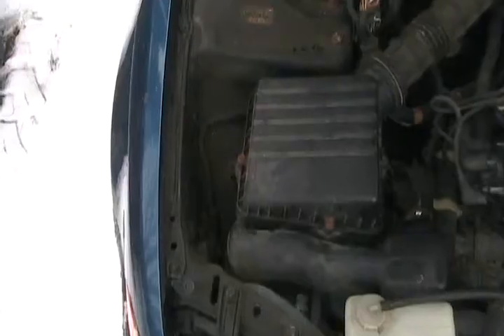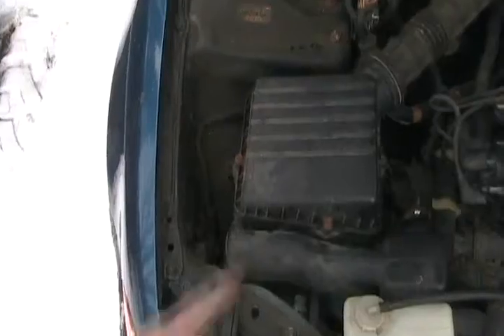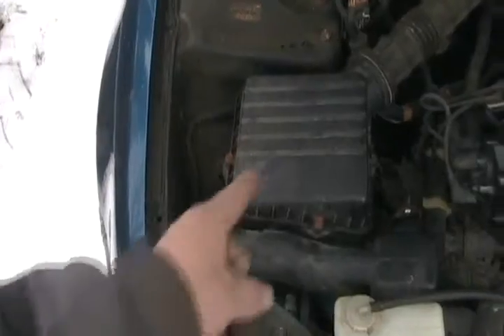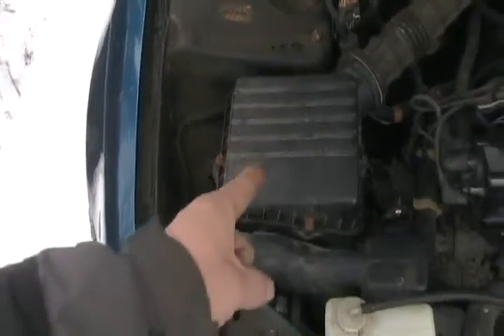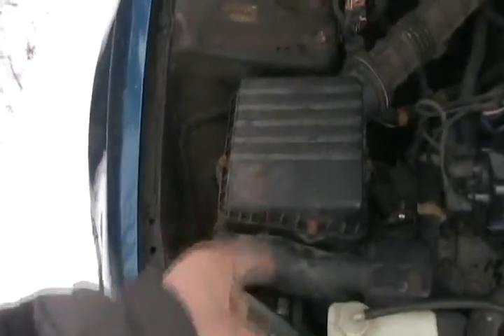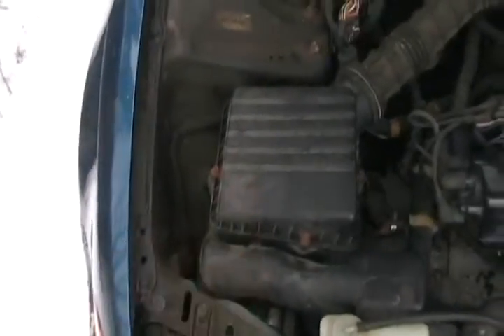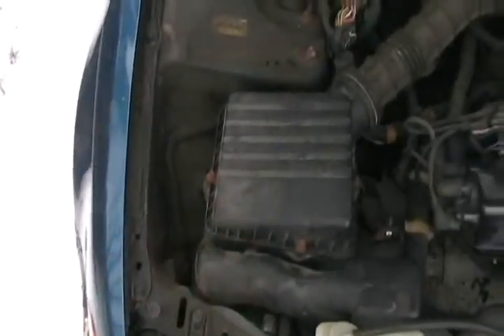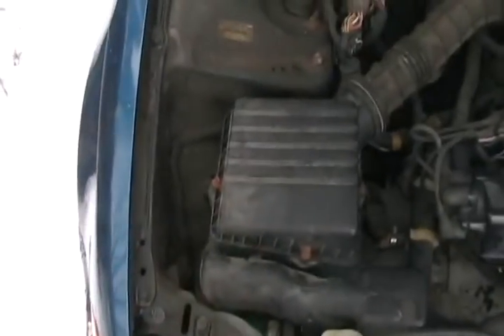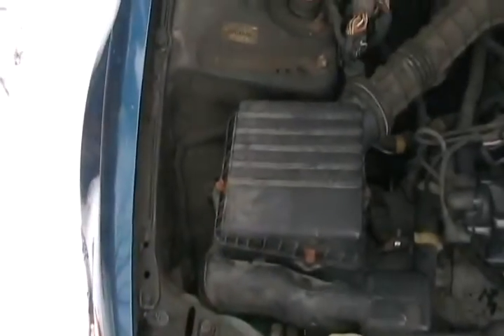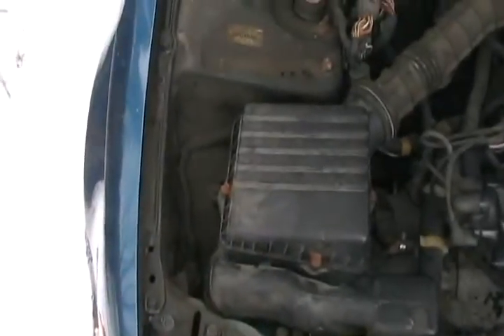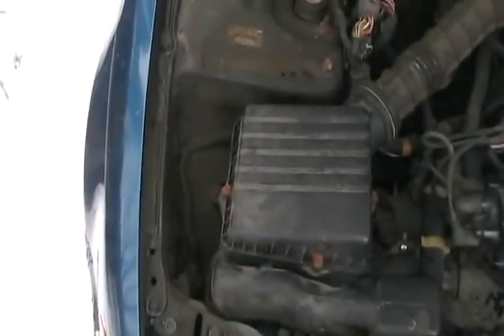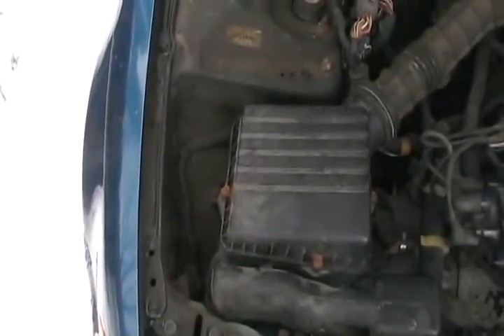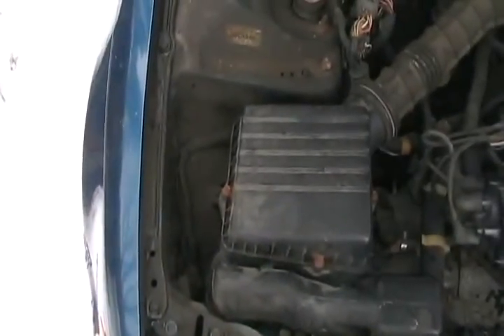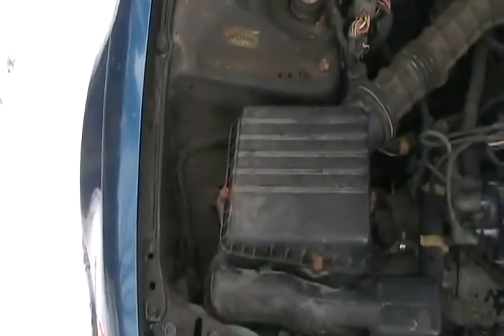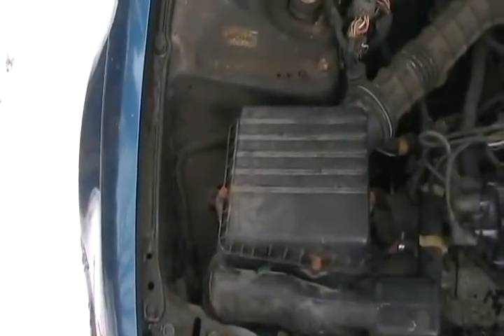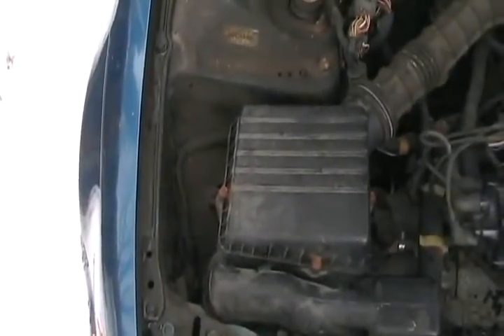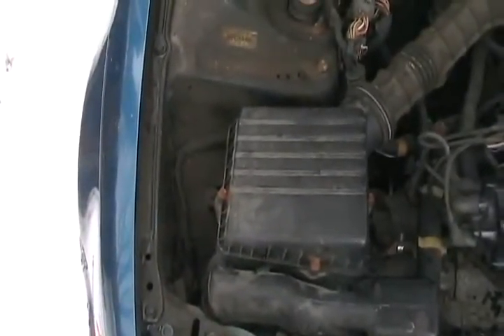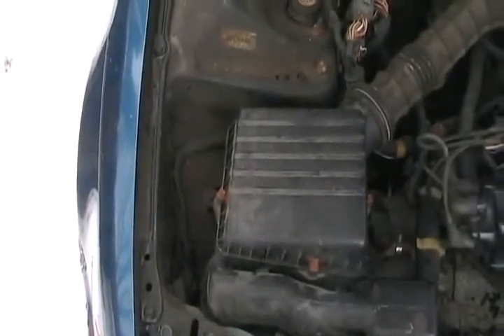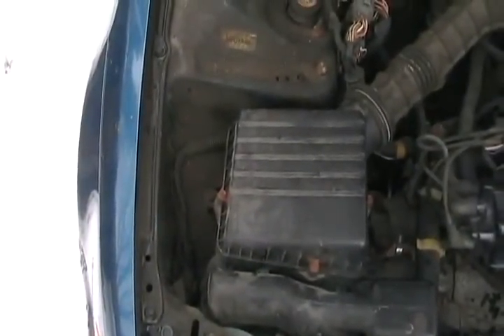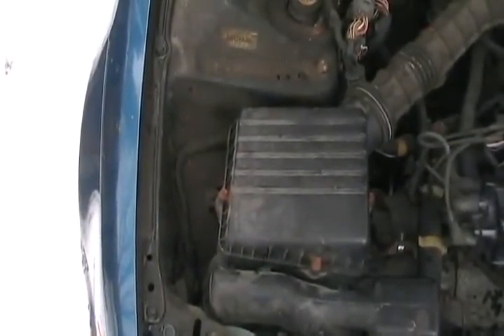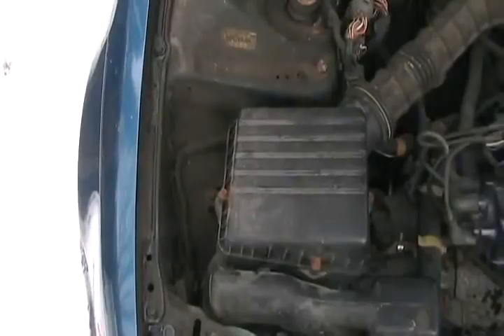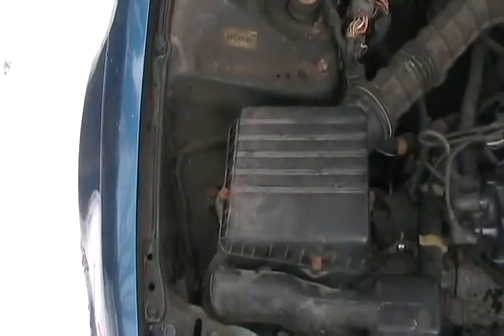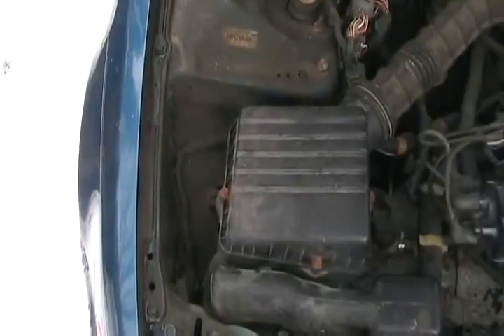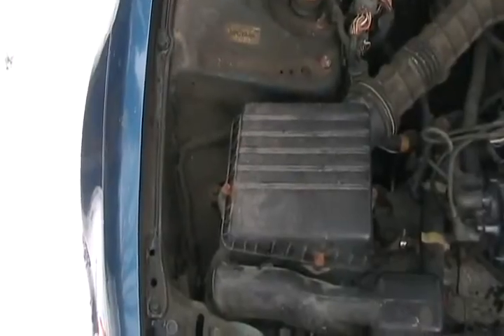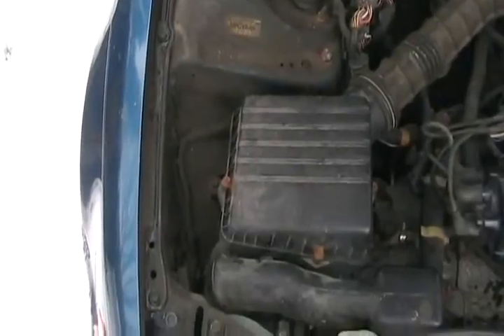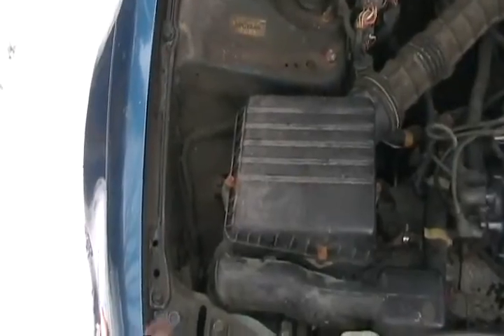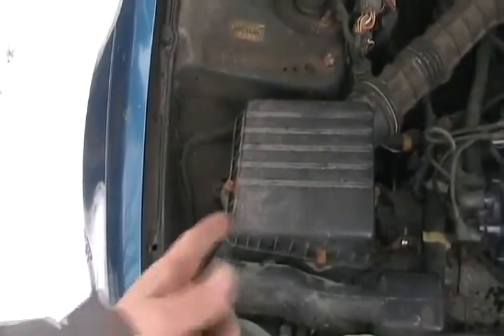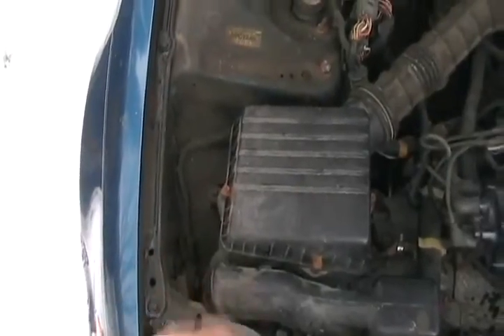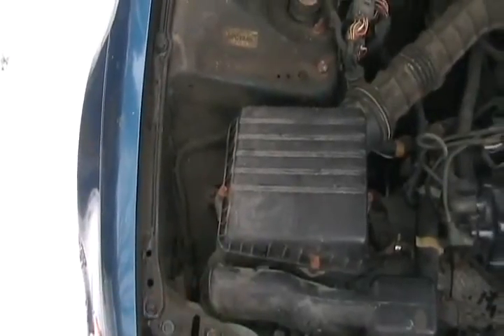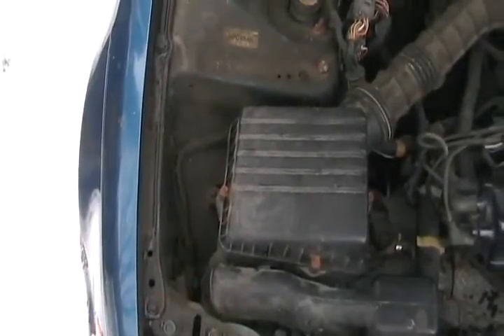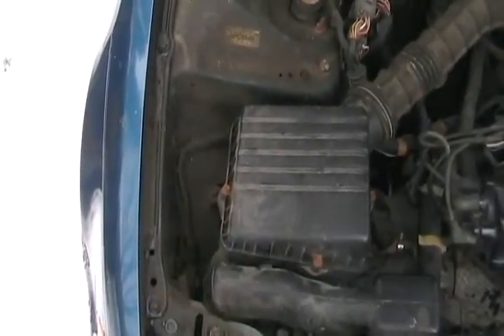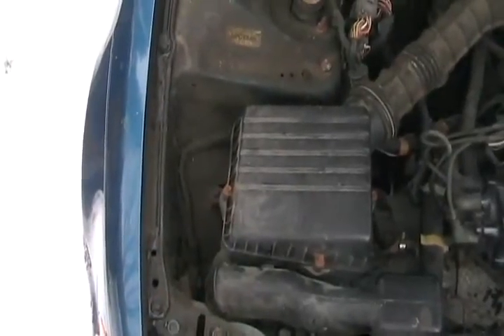You should check your air filter once or twice every year — that's something you can change yourself.